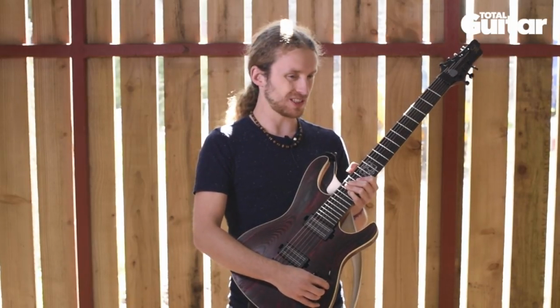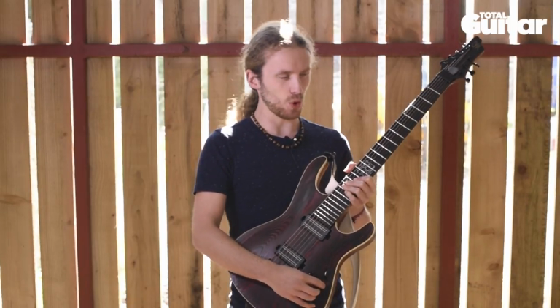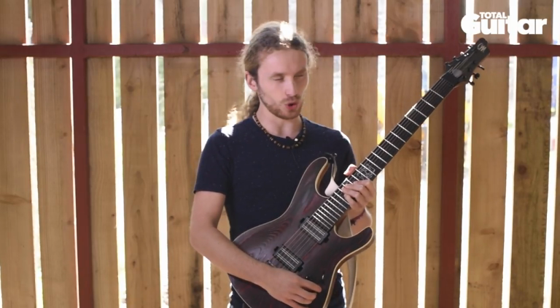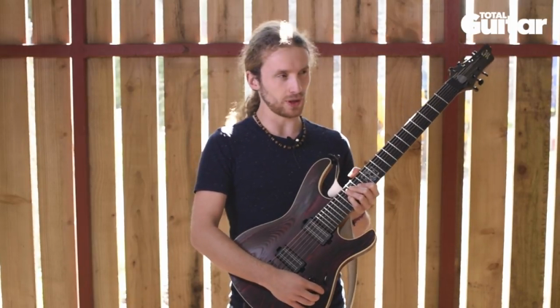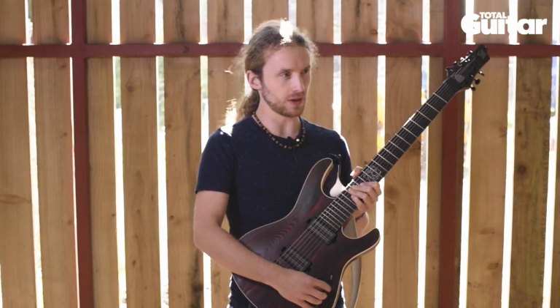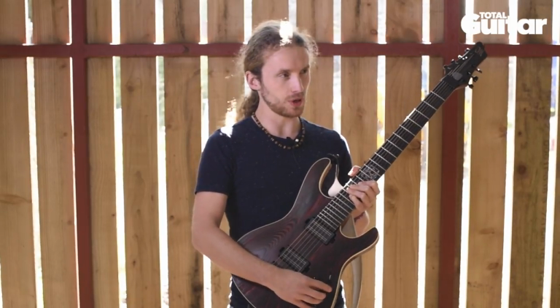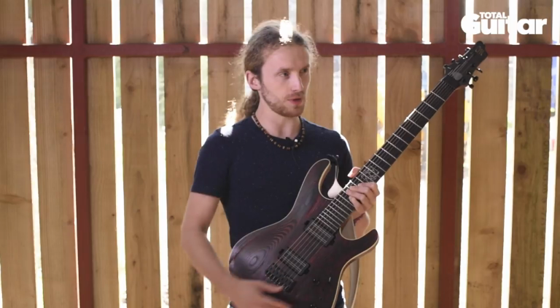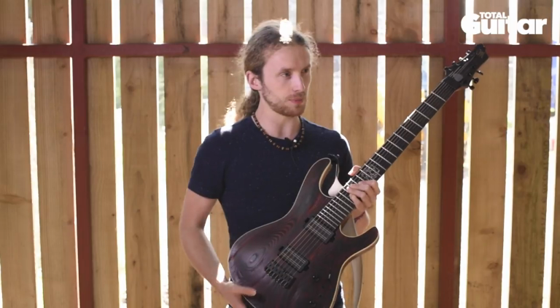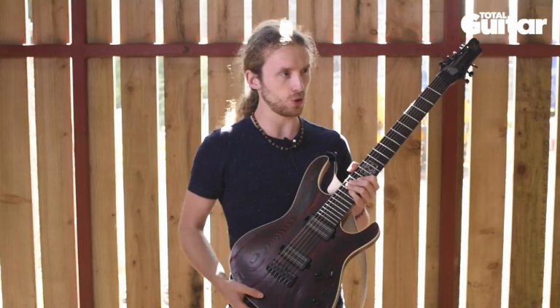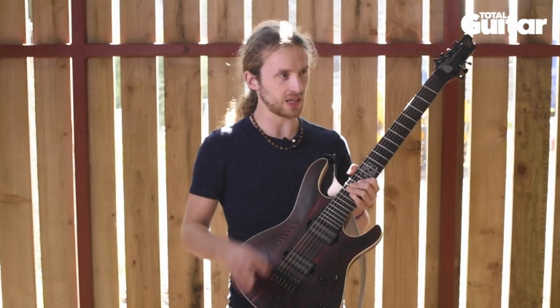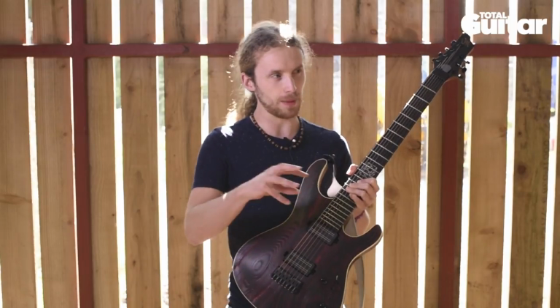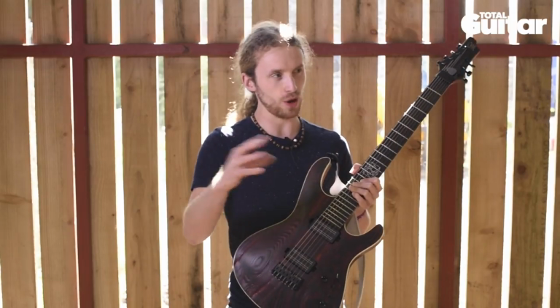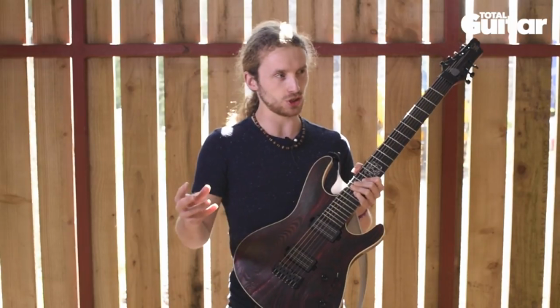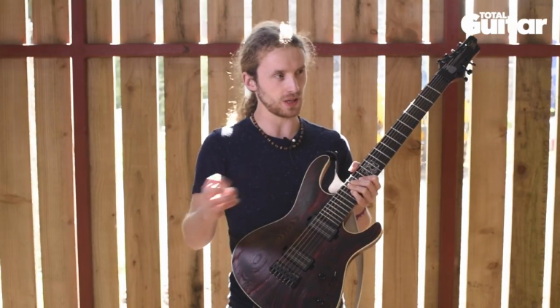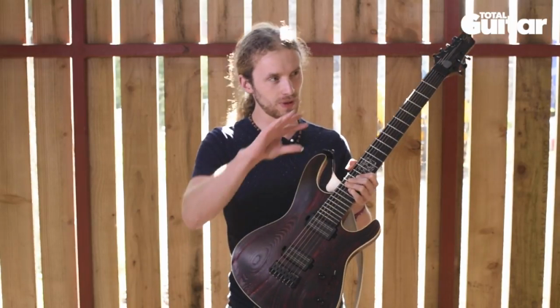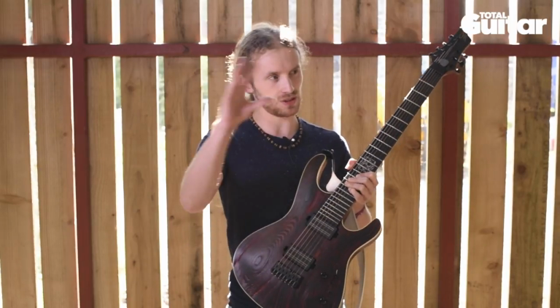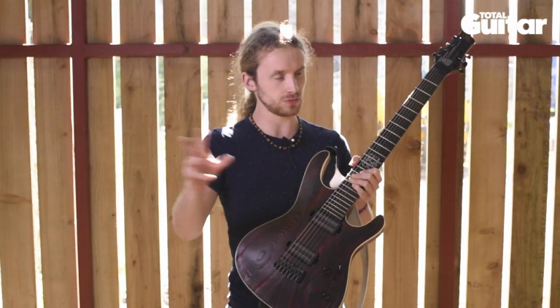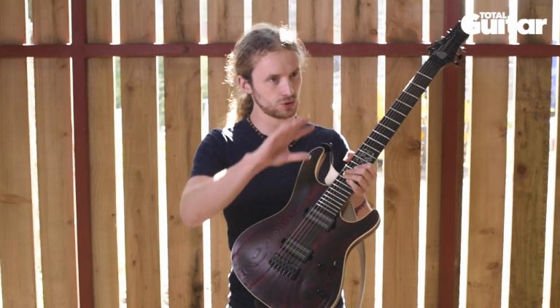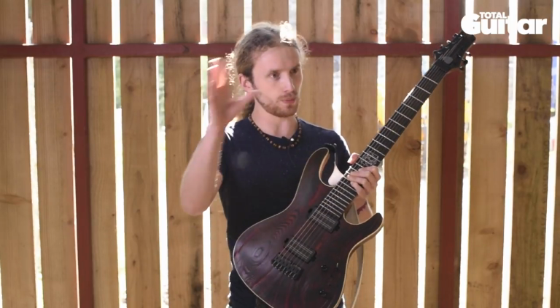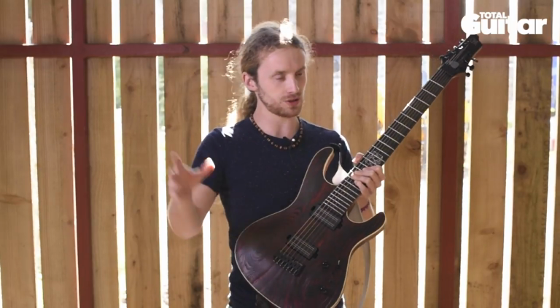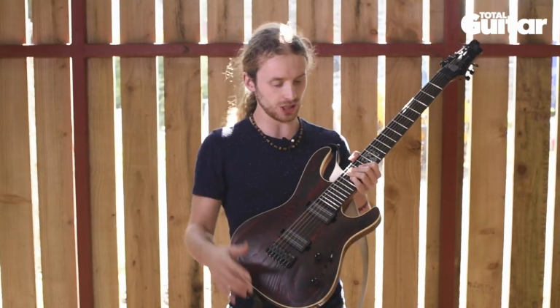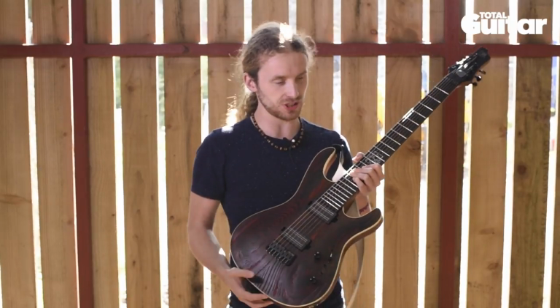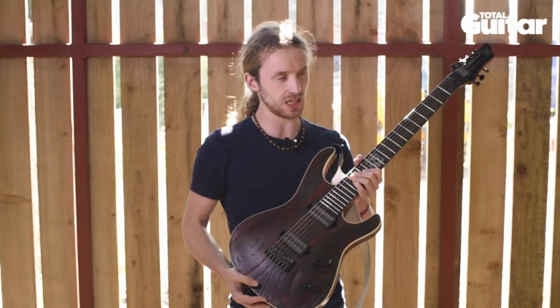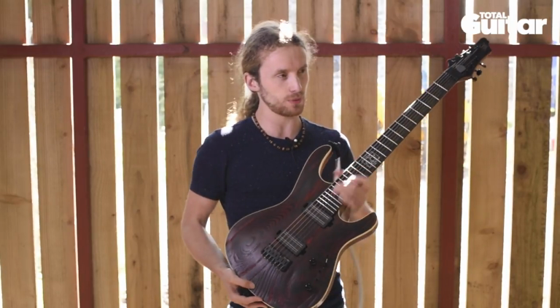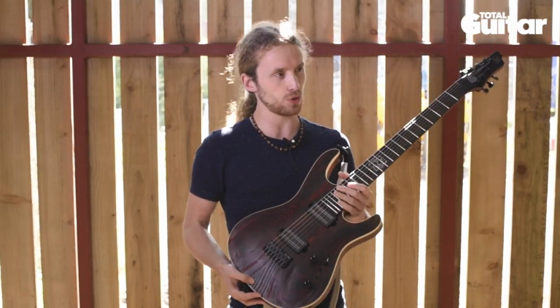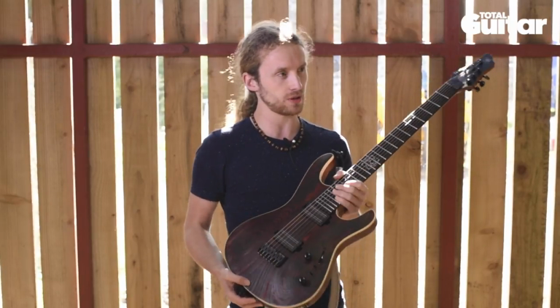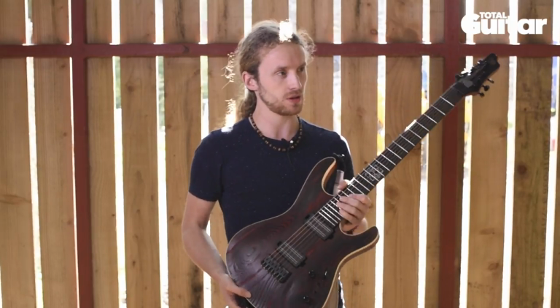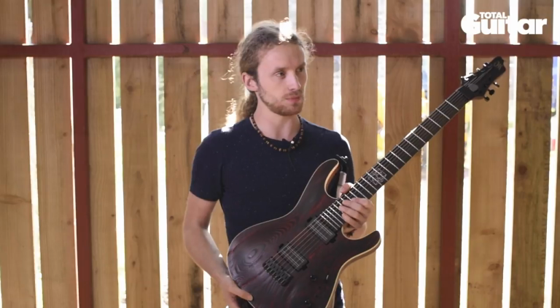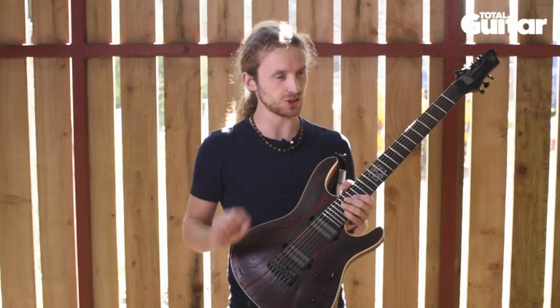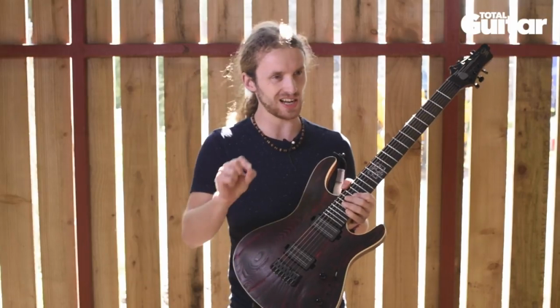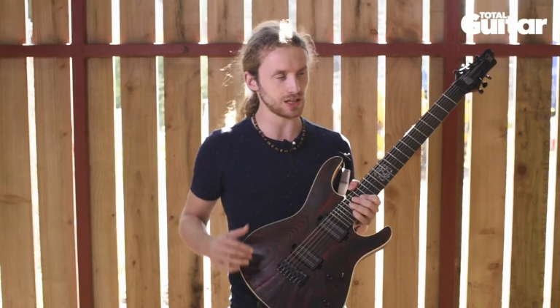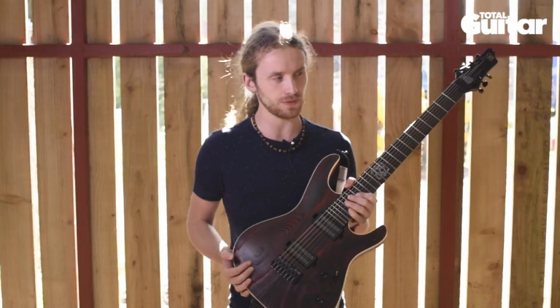It's more of a recording thing. Live, it can be cool, but it can get a bit over the top and be a bit too much, so that's why I tend to keep it to recording. I just use it occasionally live.